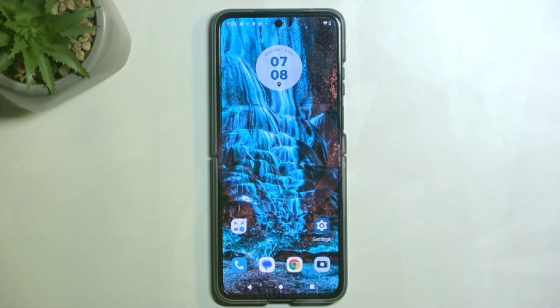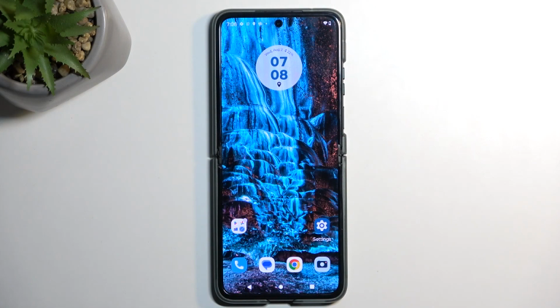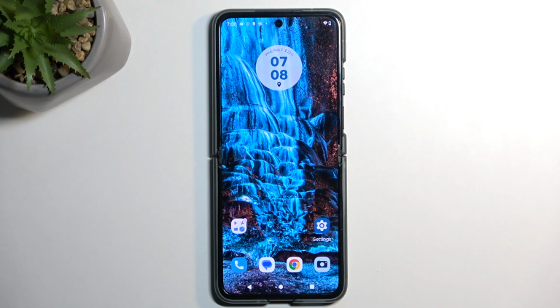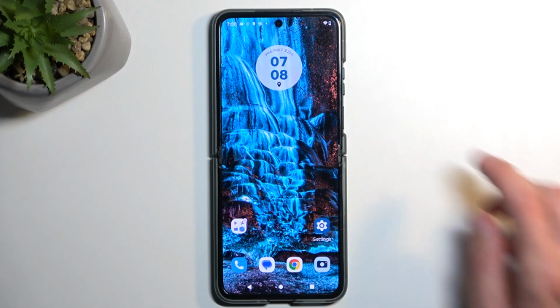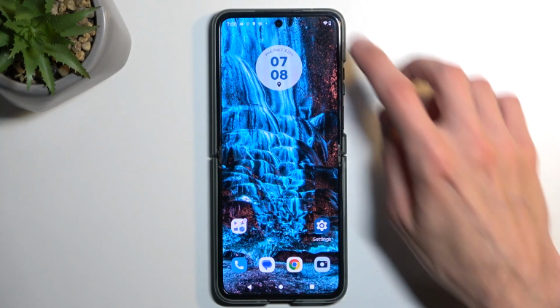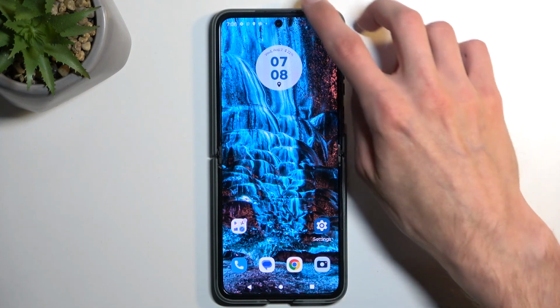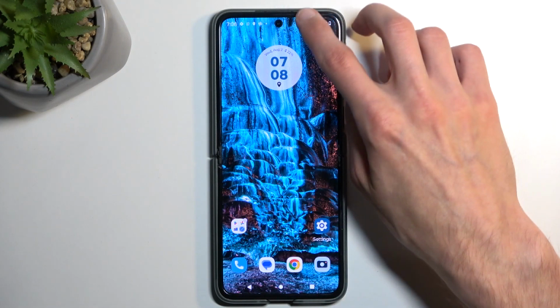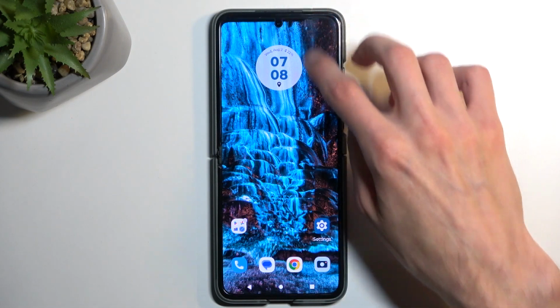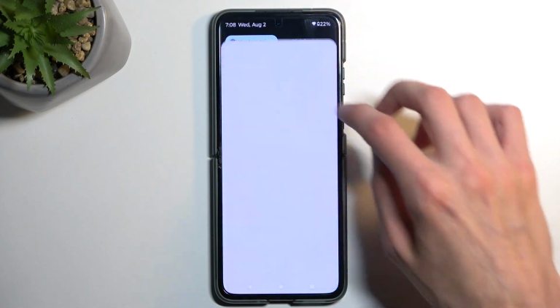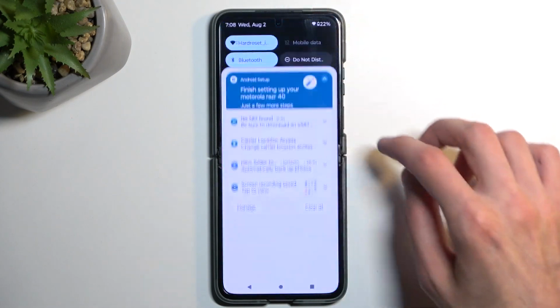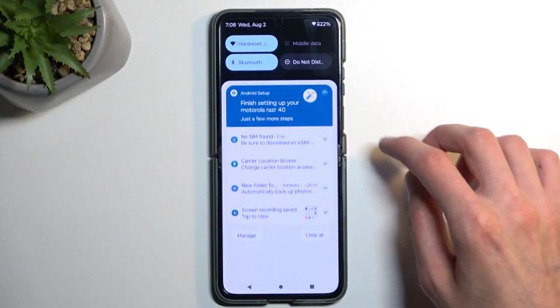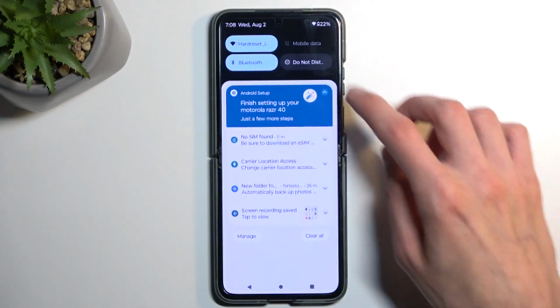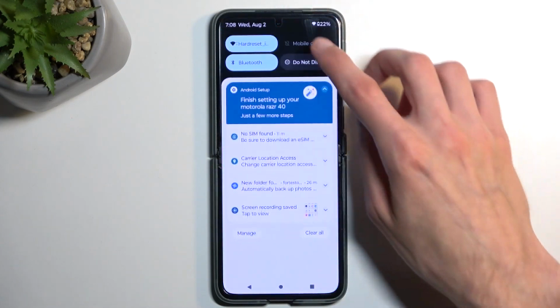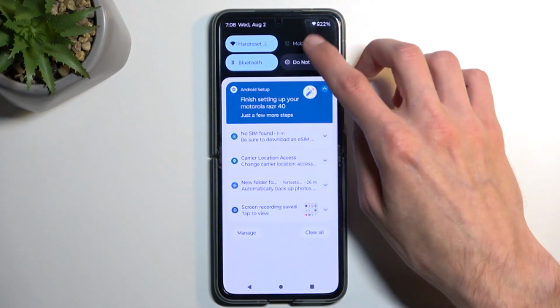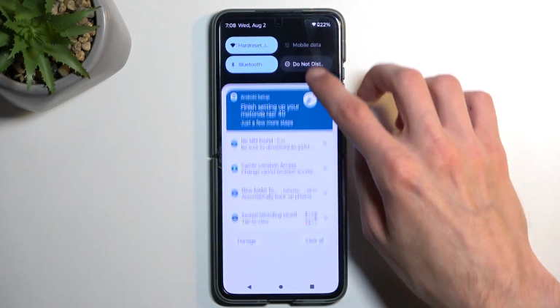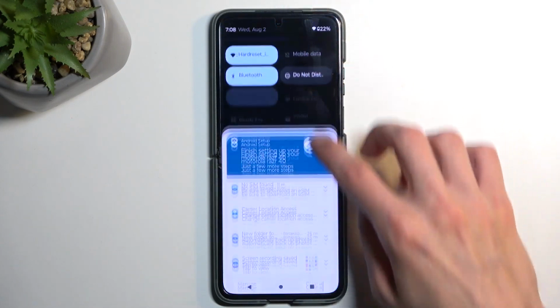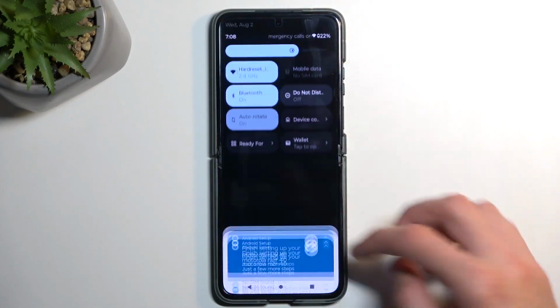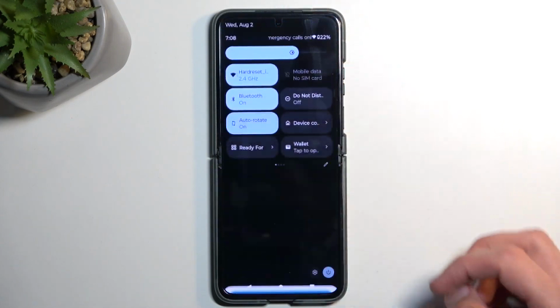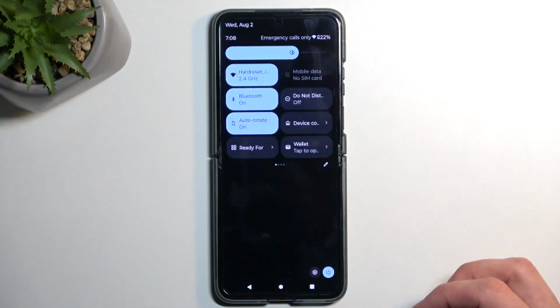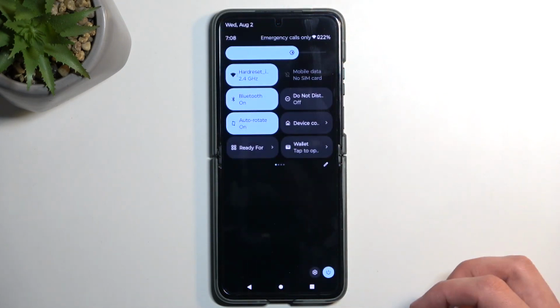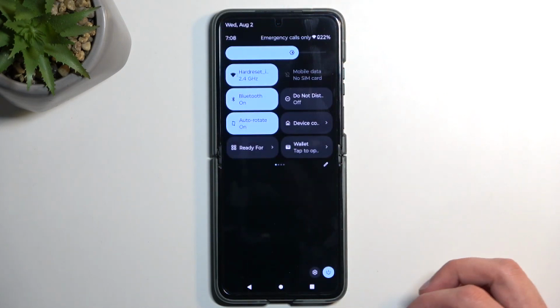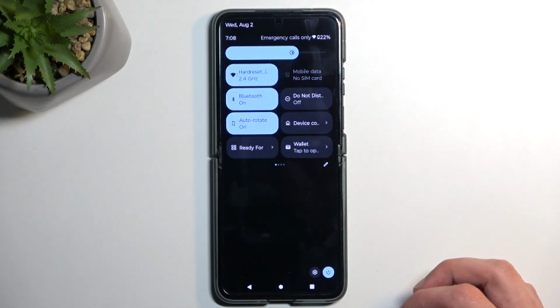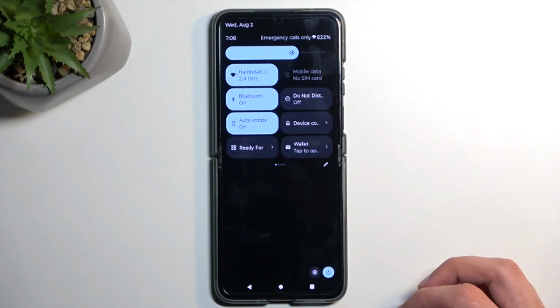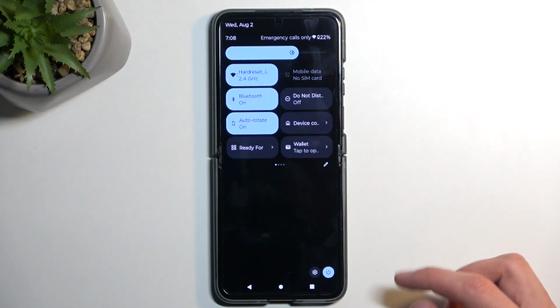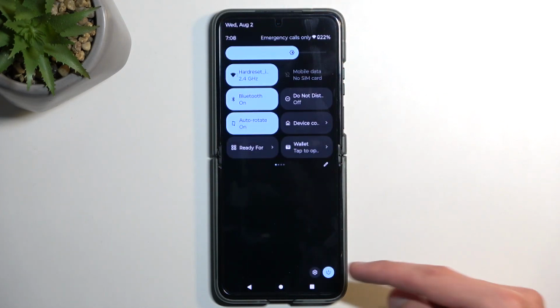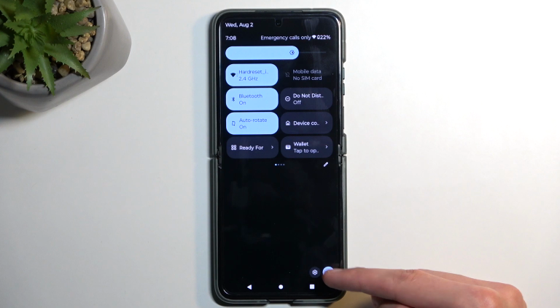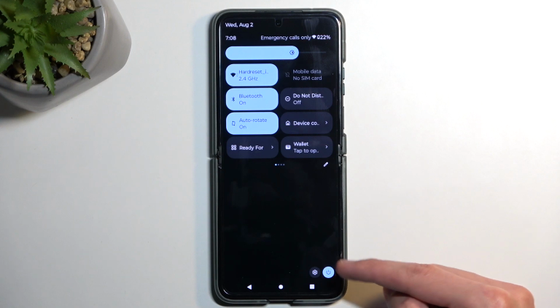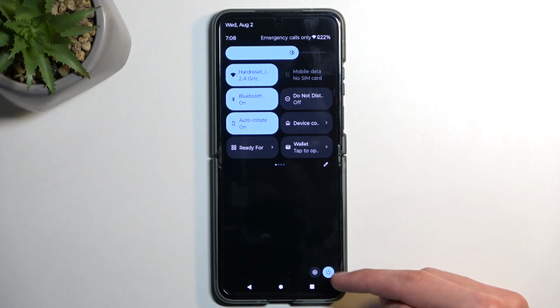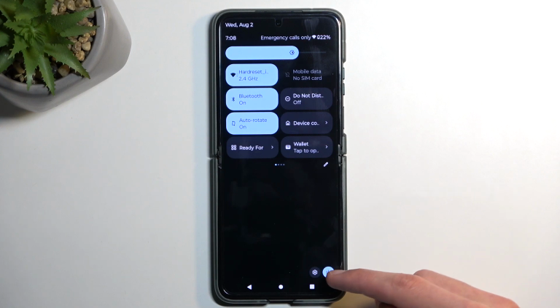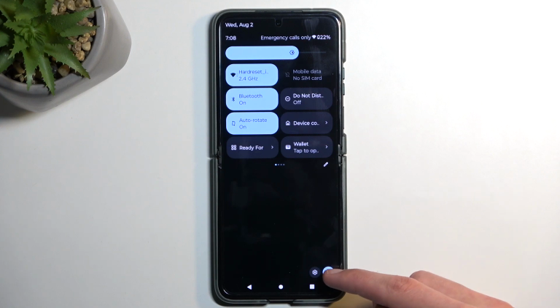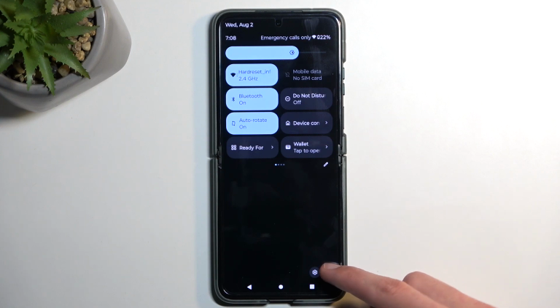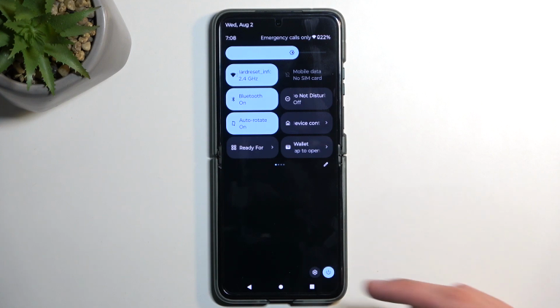So to get started, pull down your notifications, extend them by swiping down once more, and here you'll find the power button.